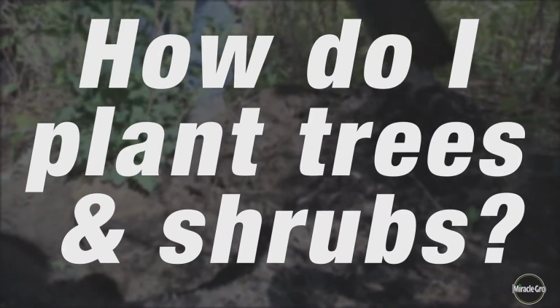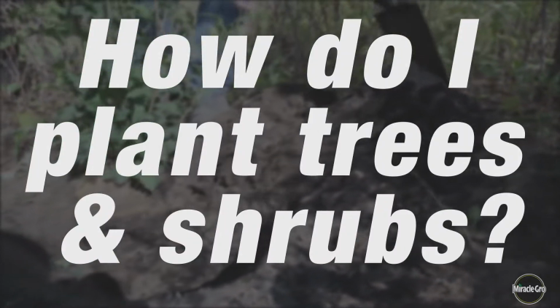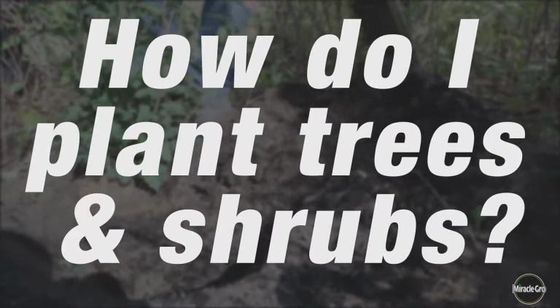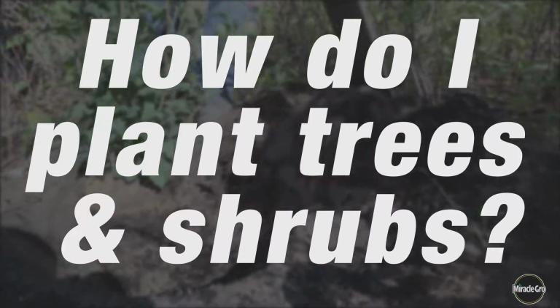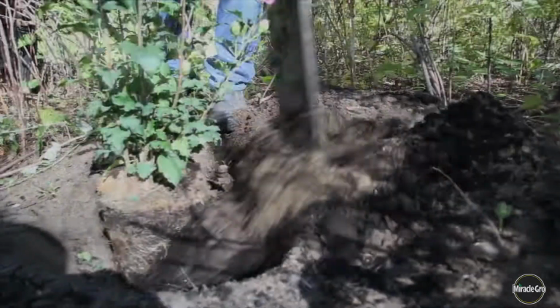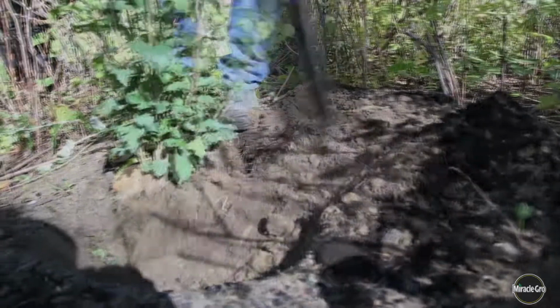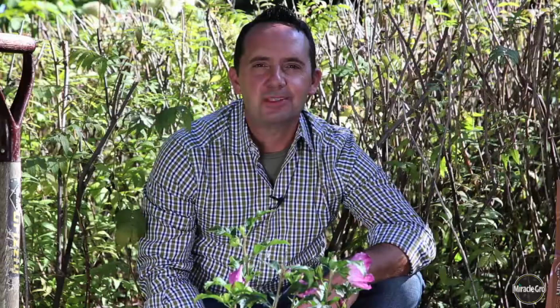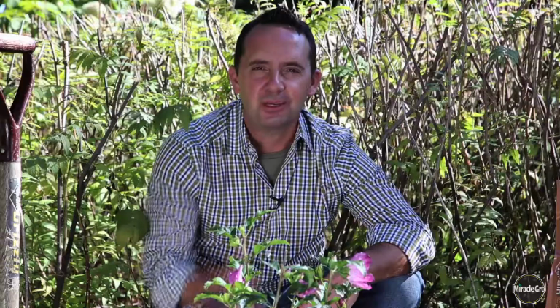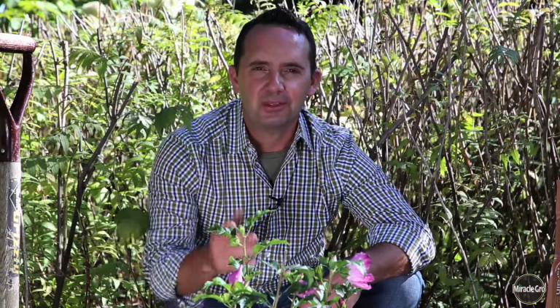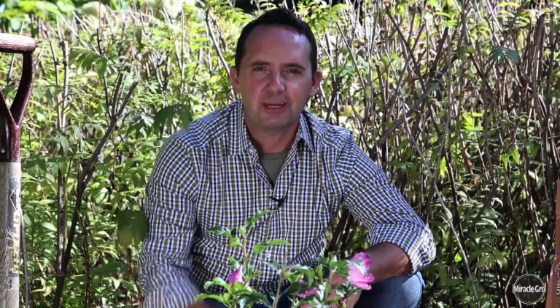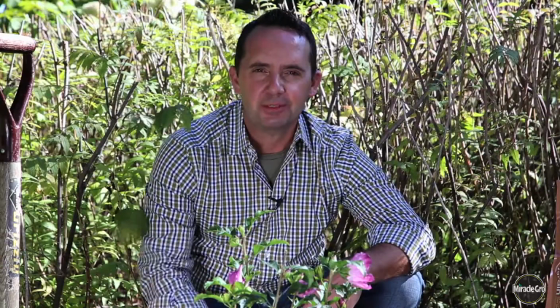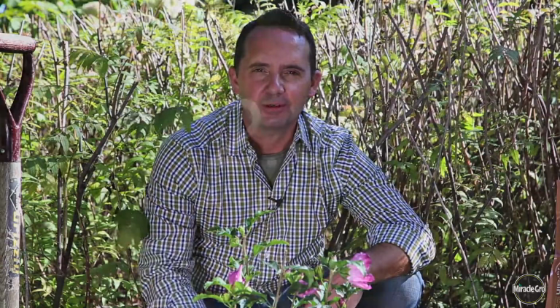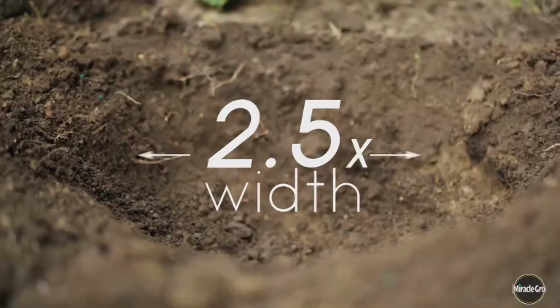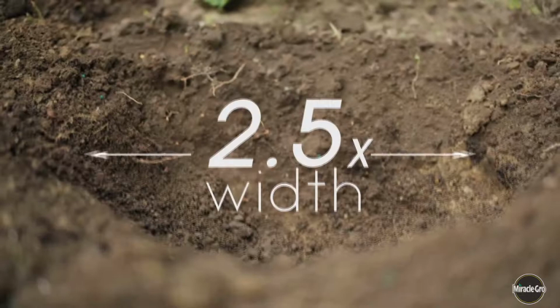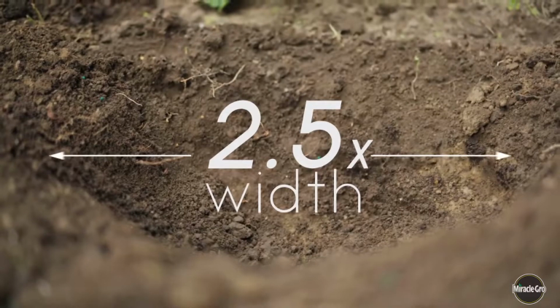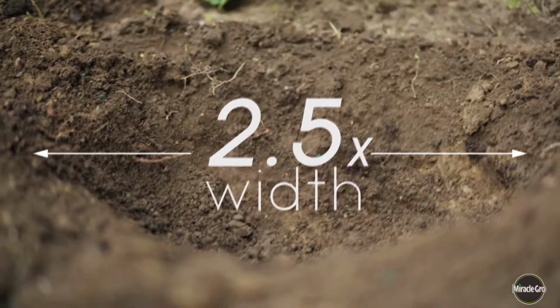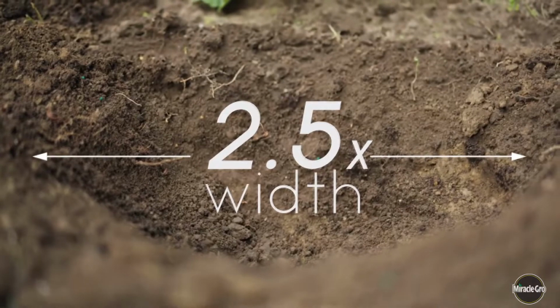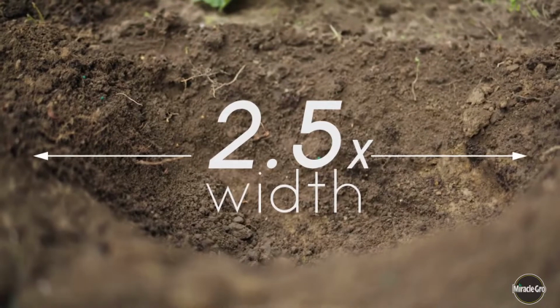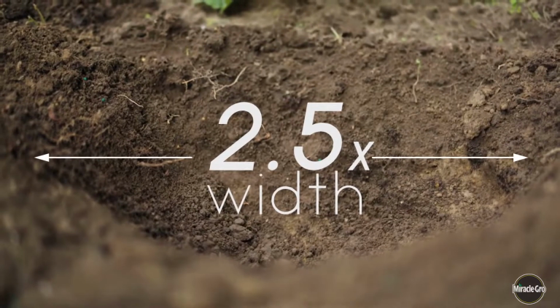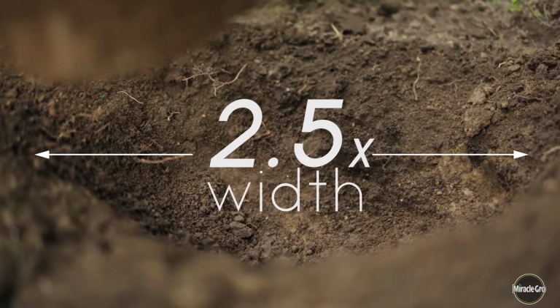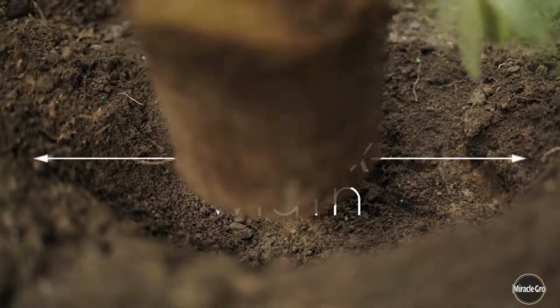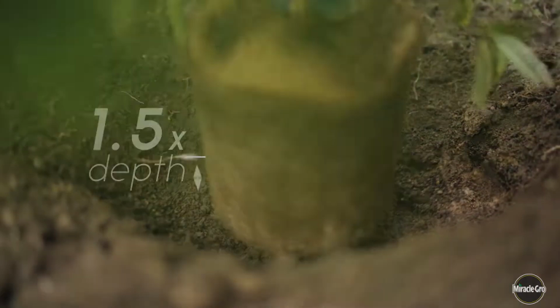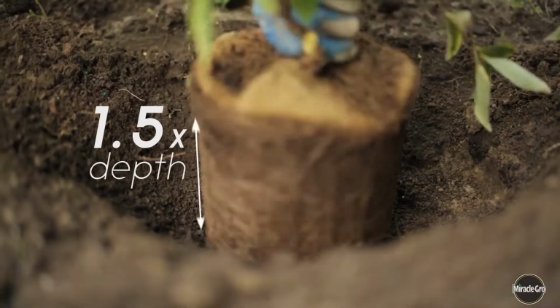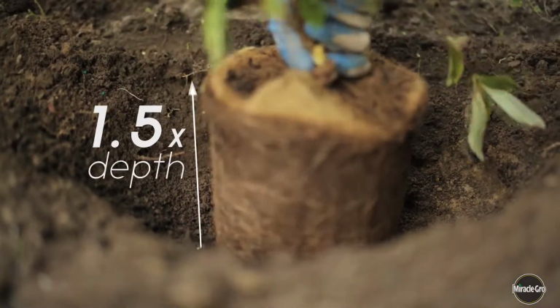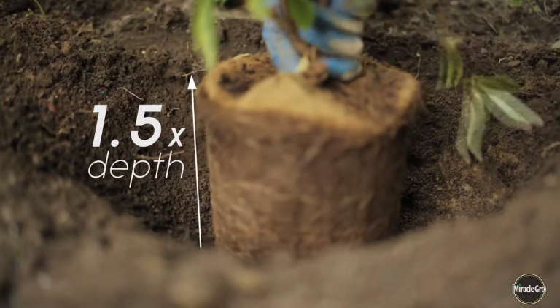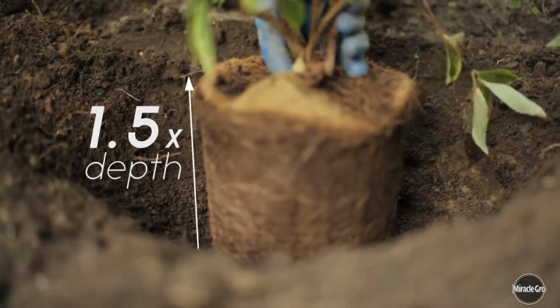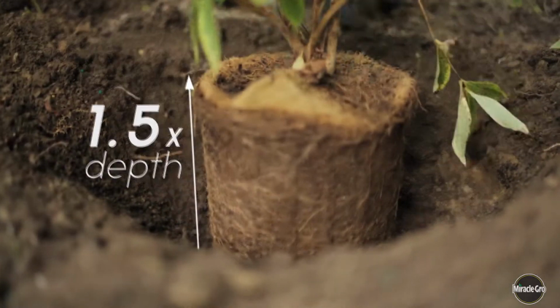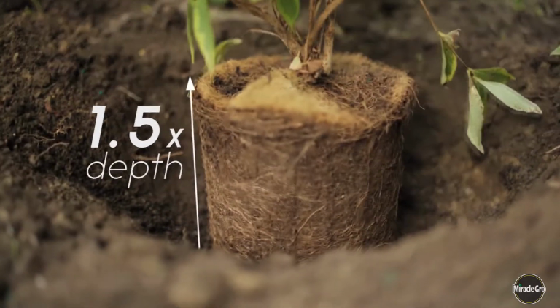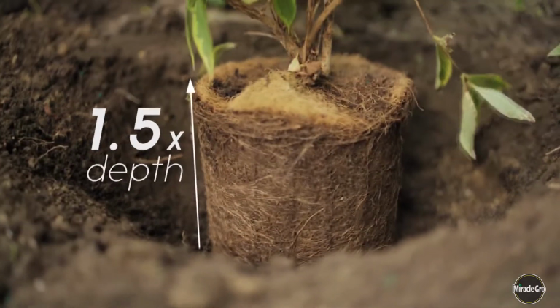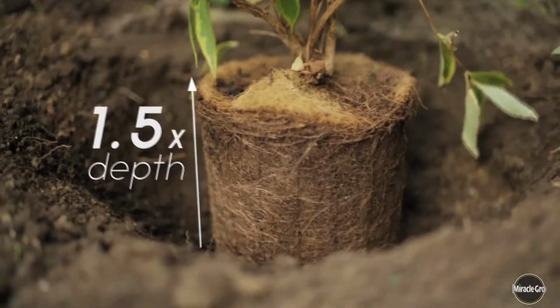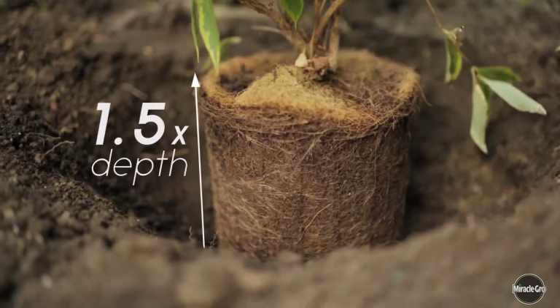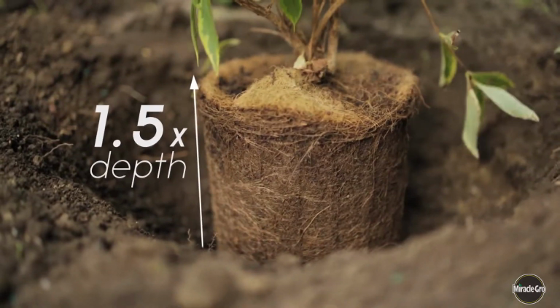Planting trees and shrubs — here are the tips. First, the planting hole. Nice big one: two and a half times the width, one and a half times the depth.